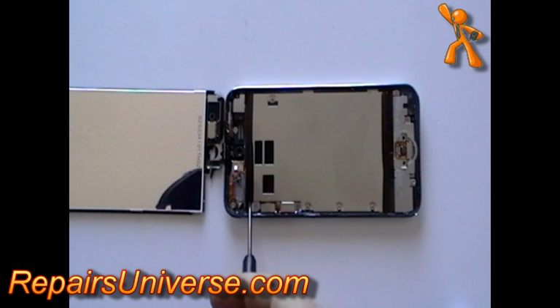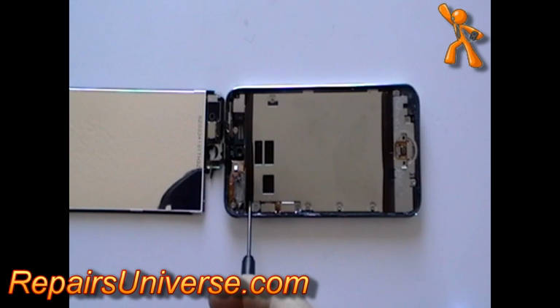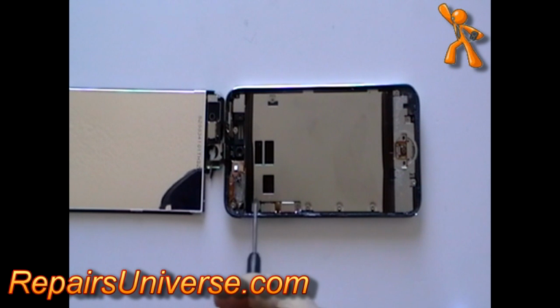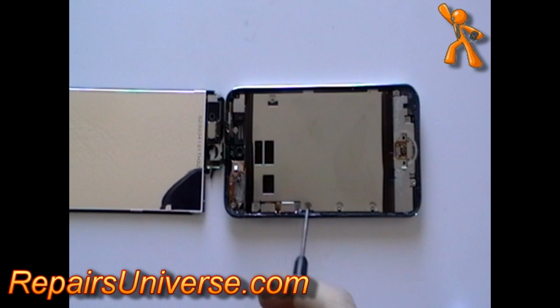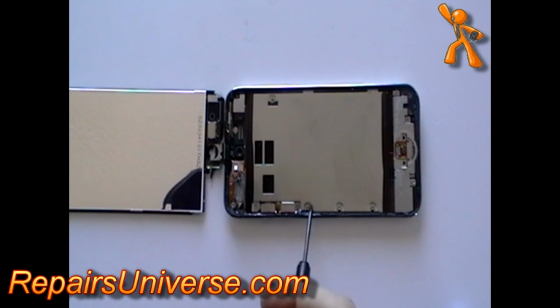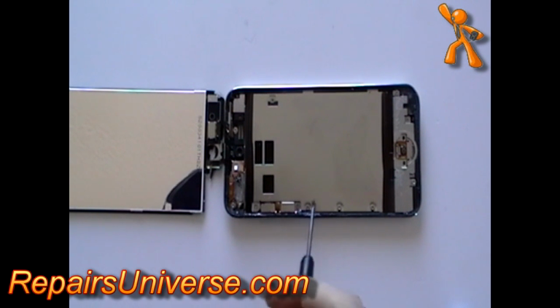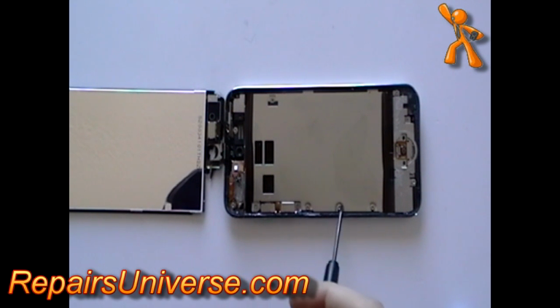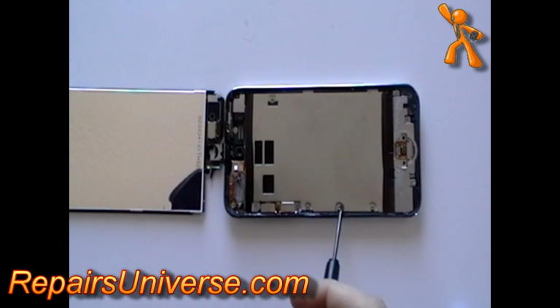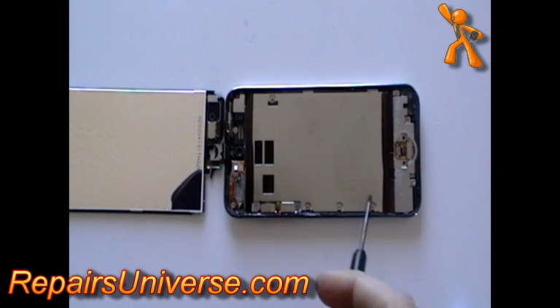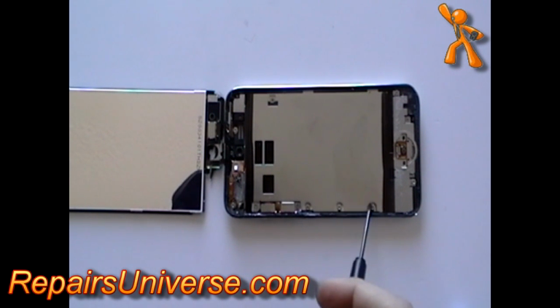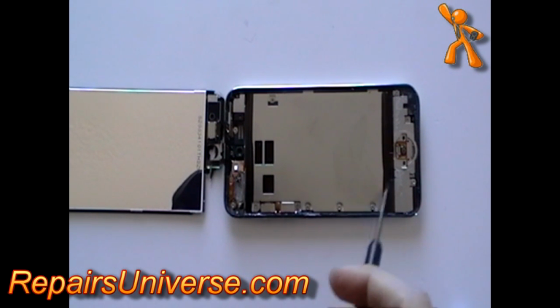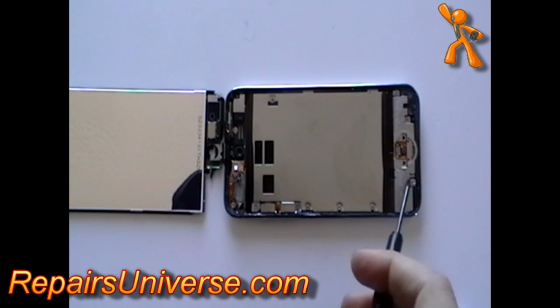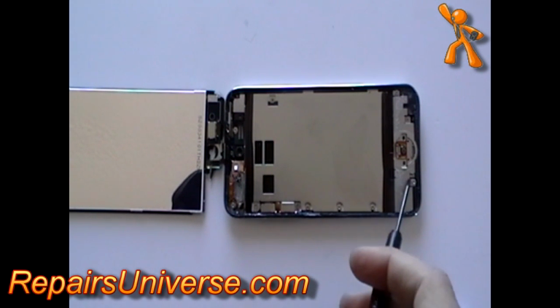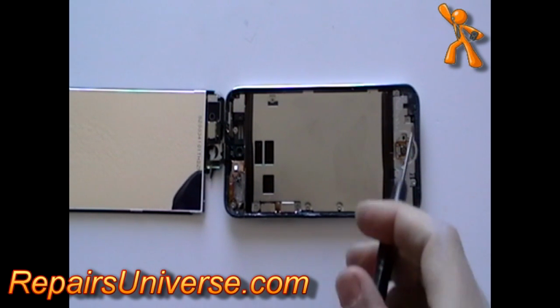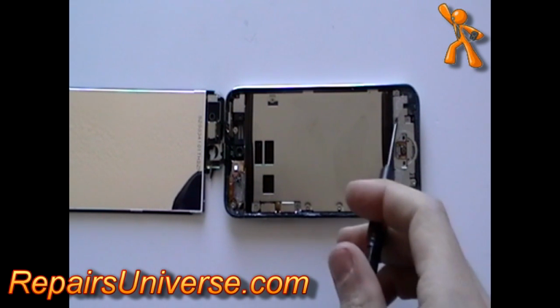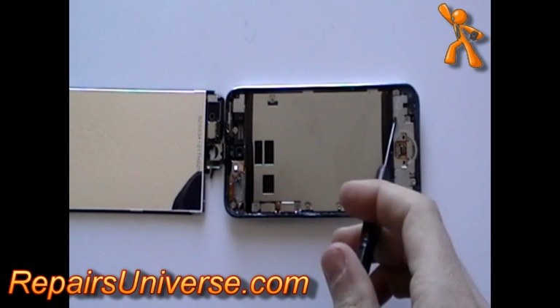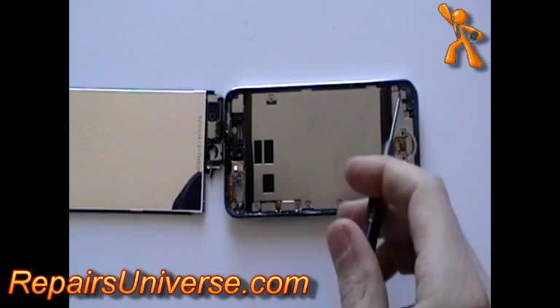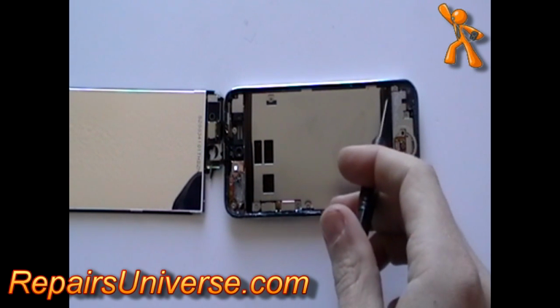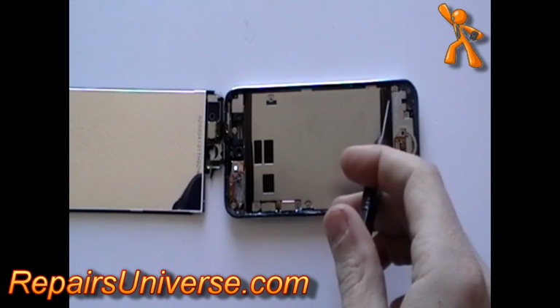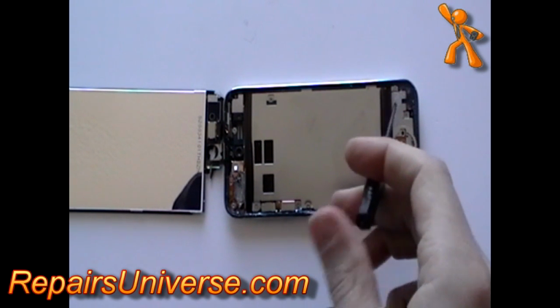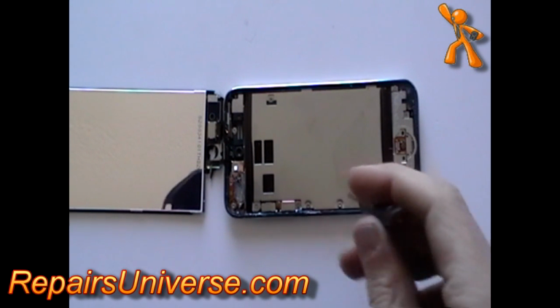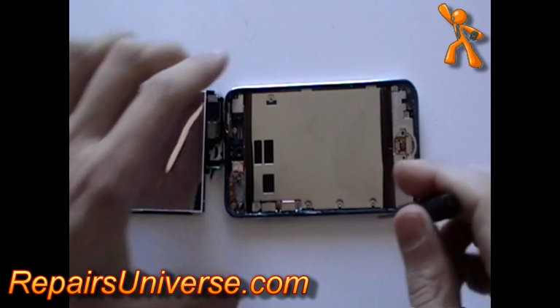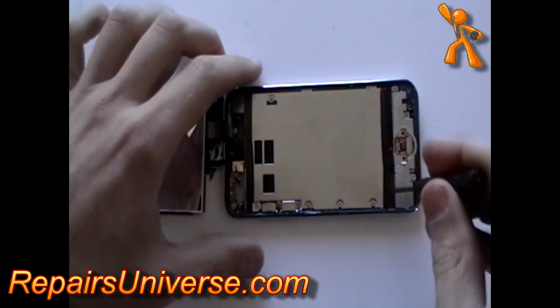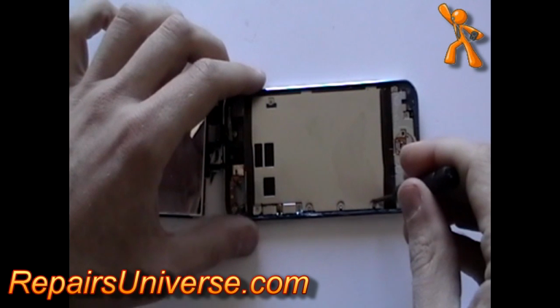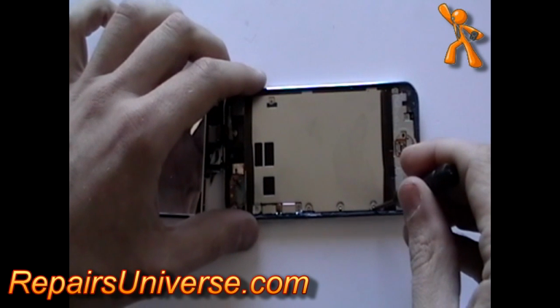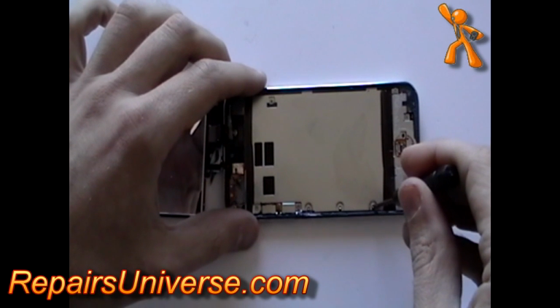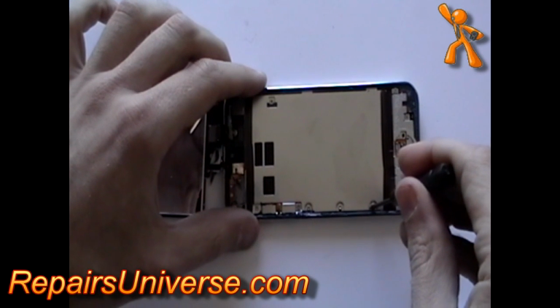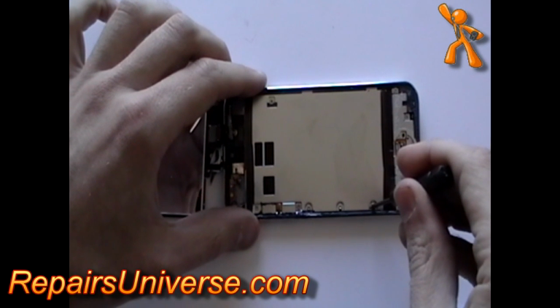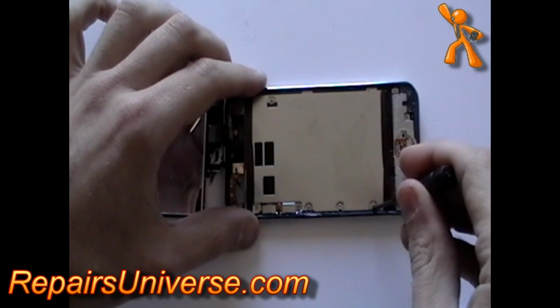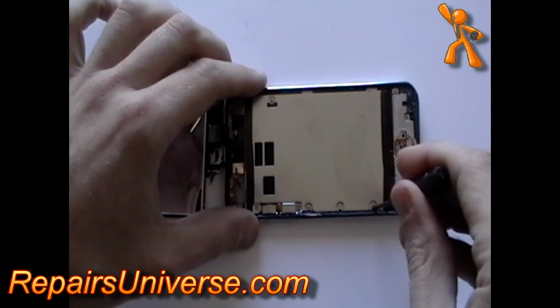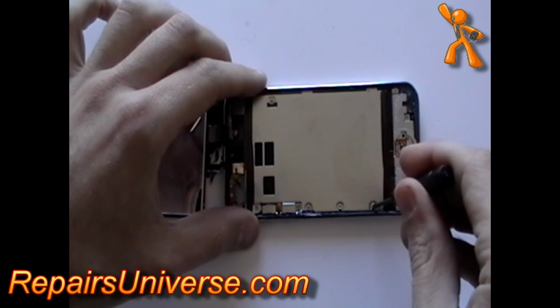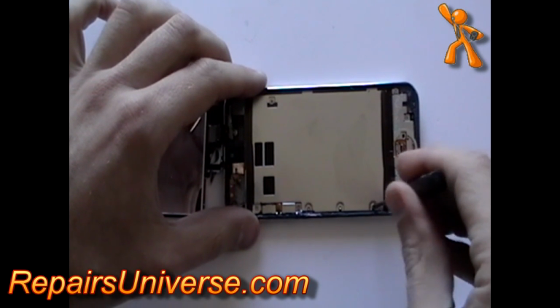Next, we need to remove the small Phillips screws as being pointed out here now in the video.